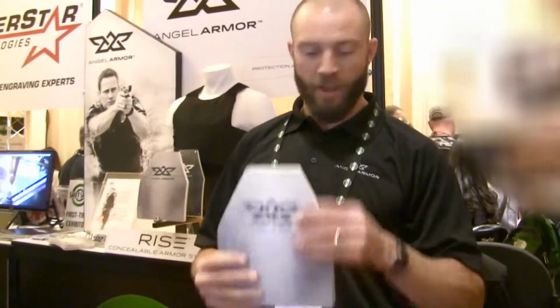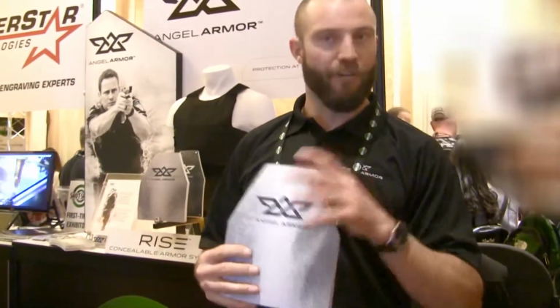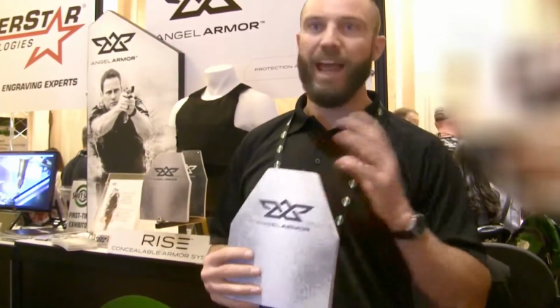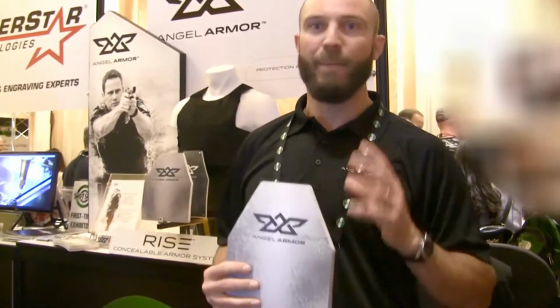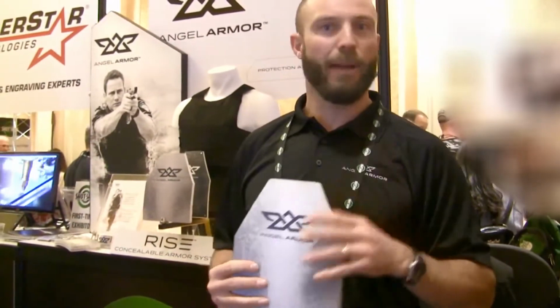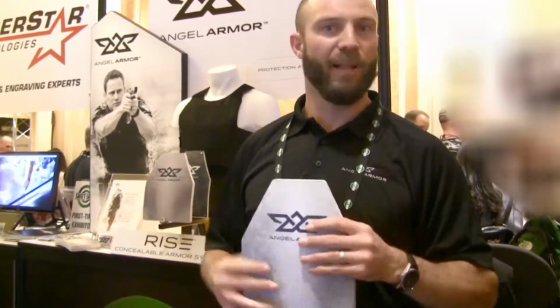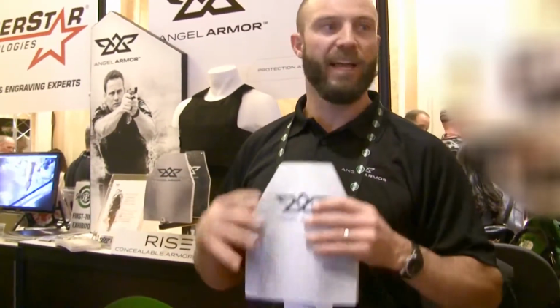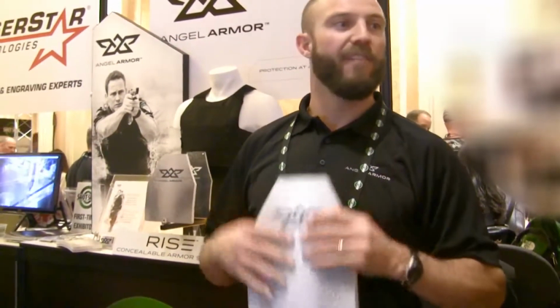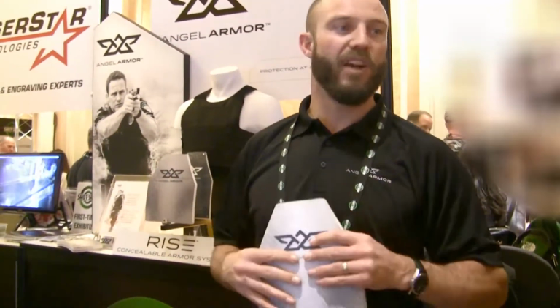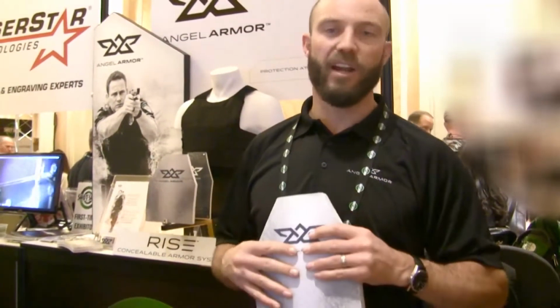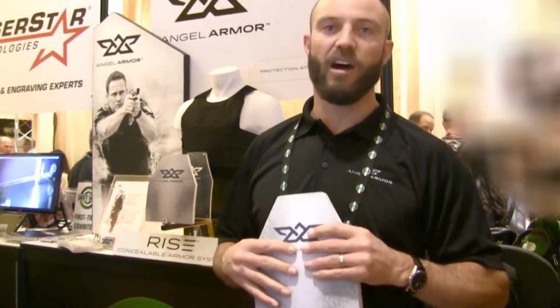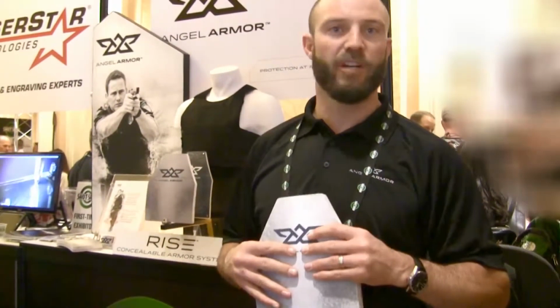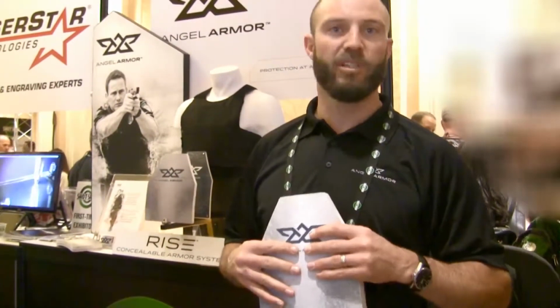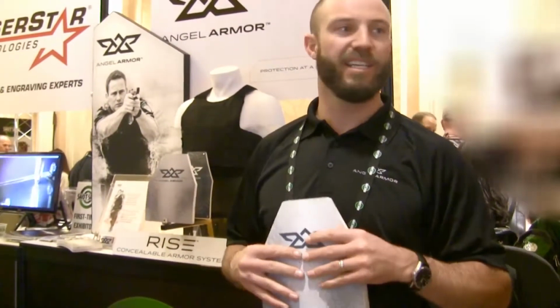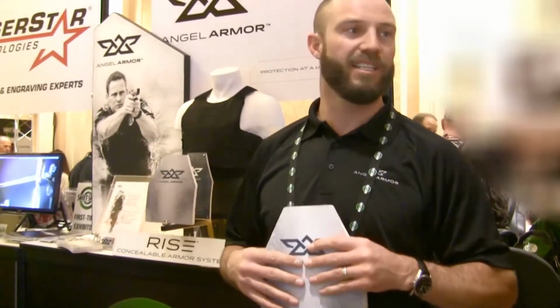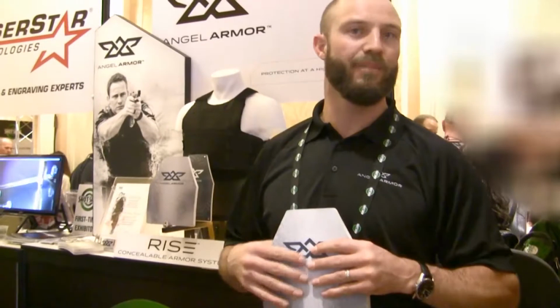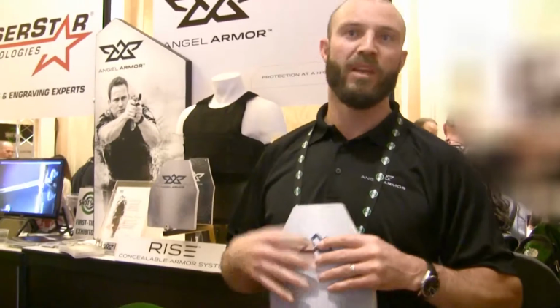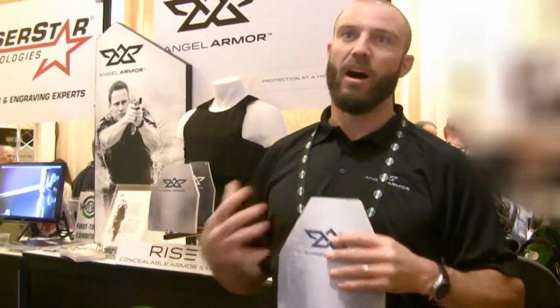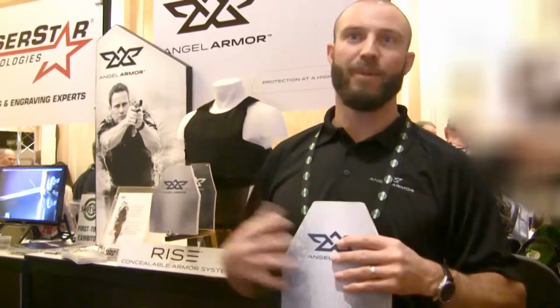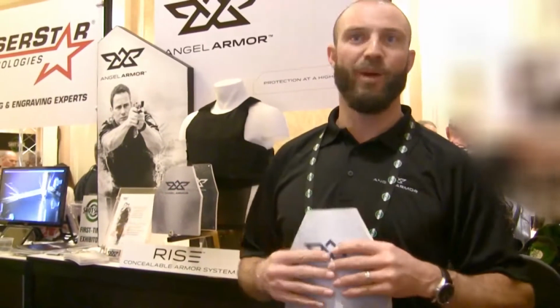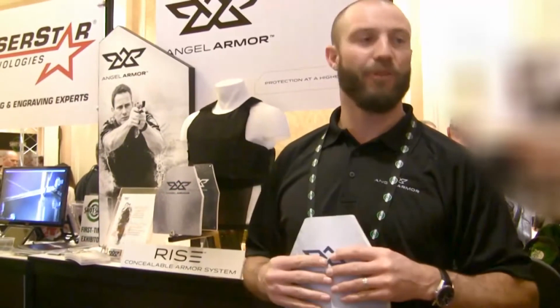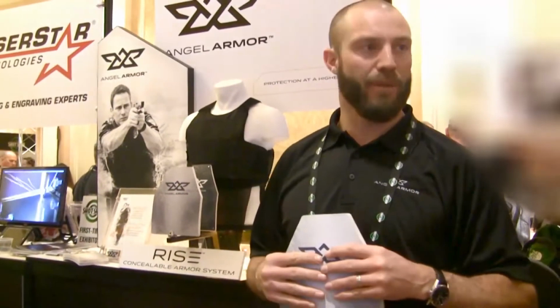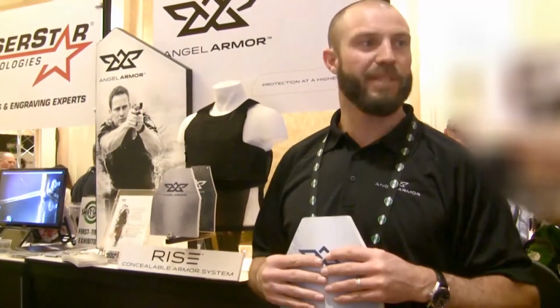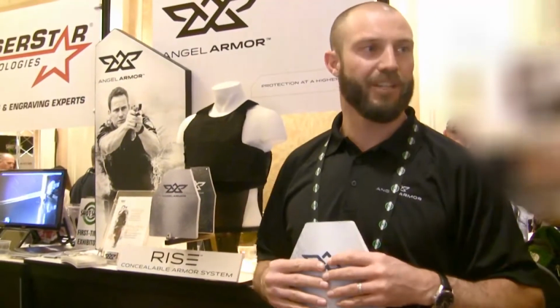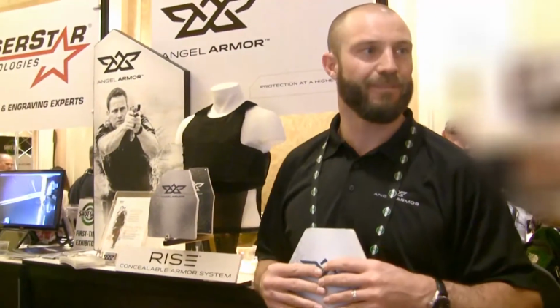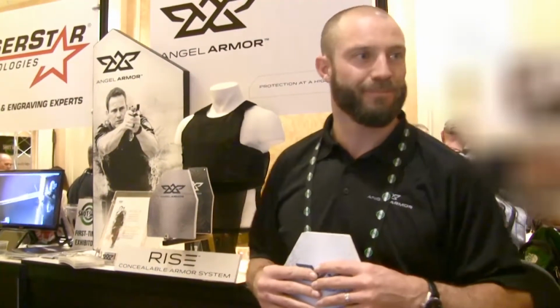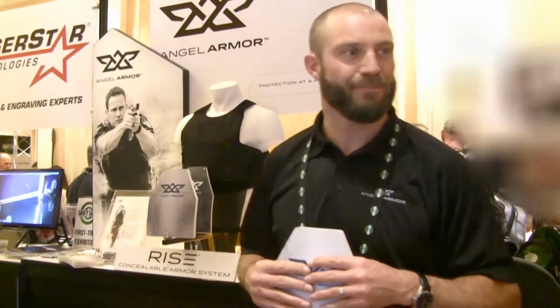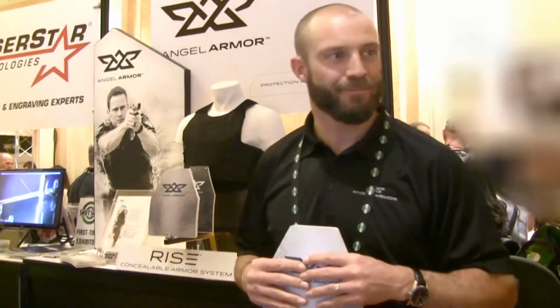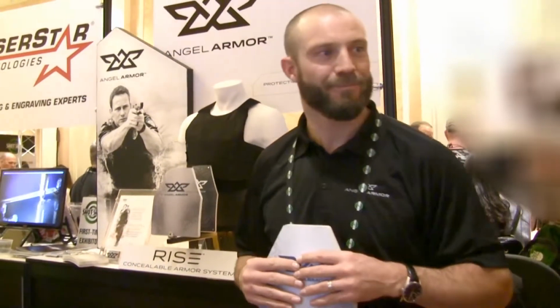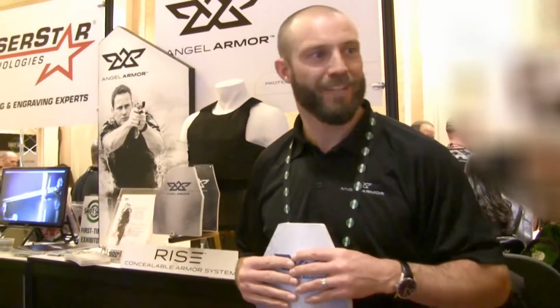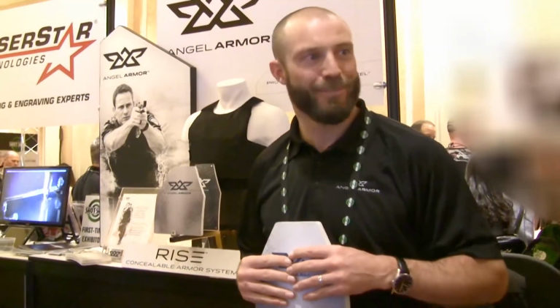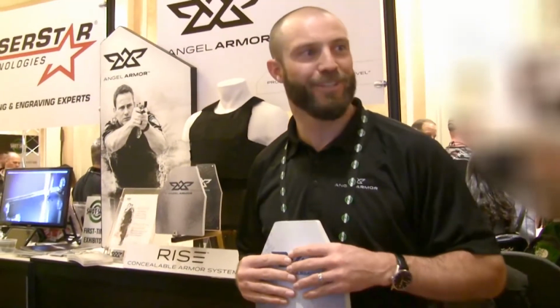Front and back plate — very comfortable systems up to rifle threat protection. That's it.